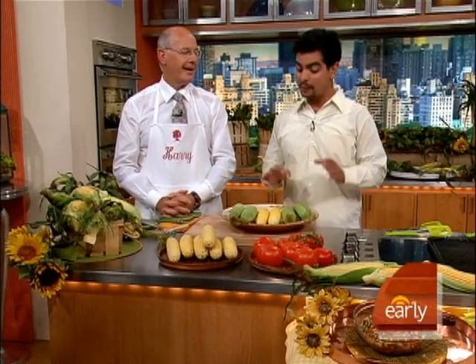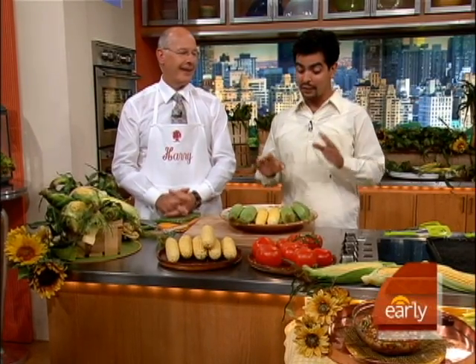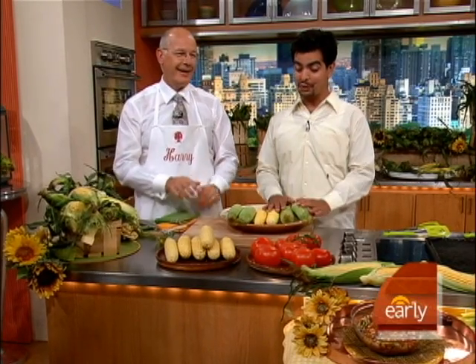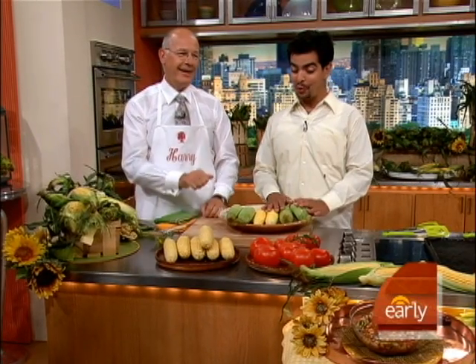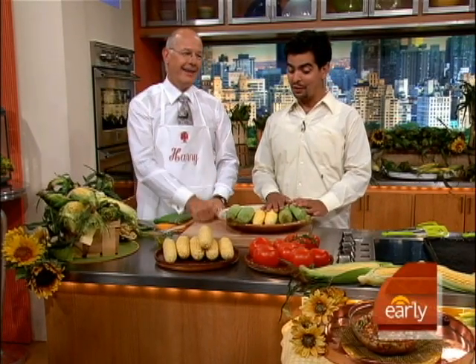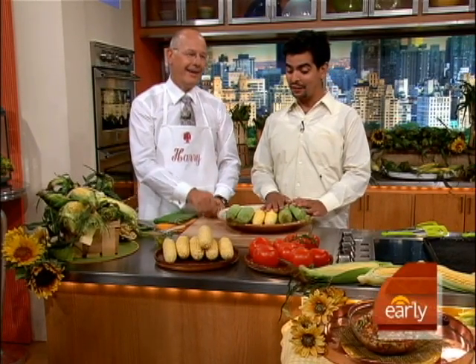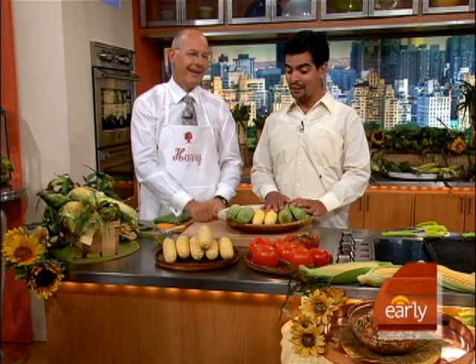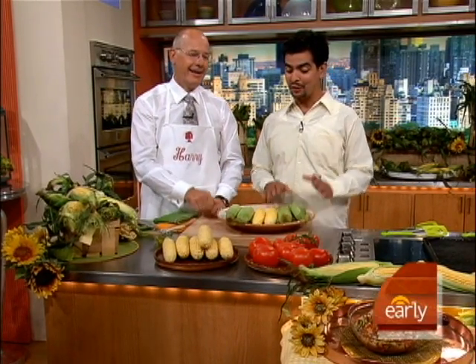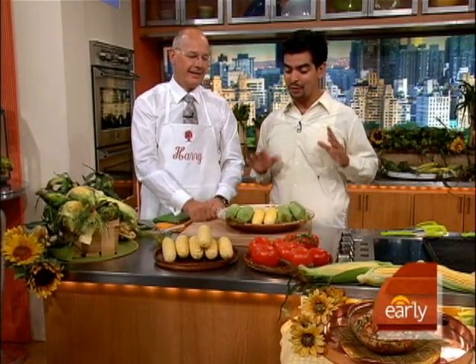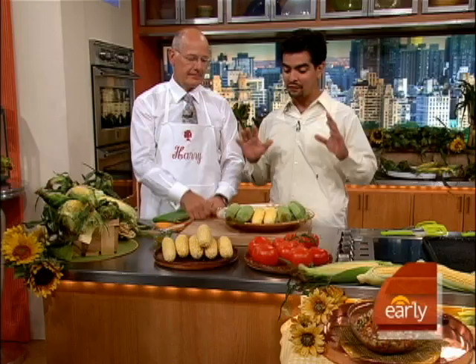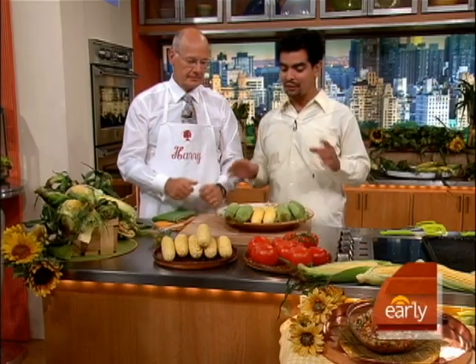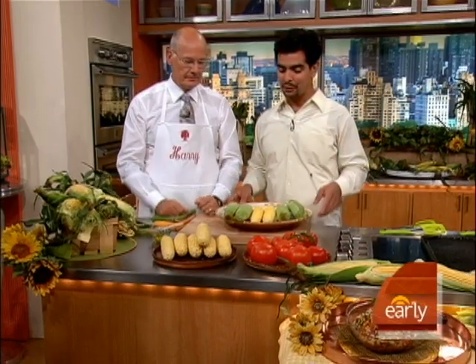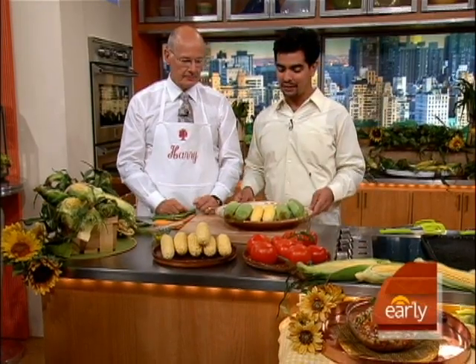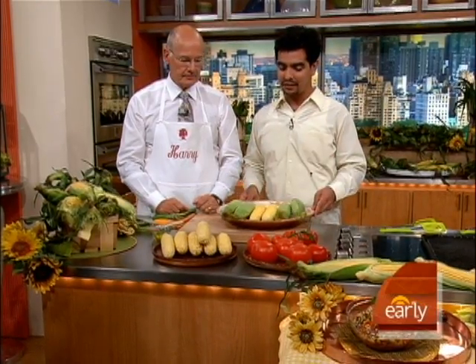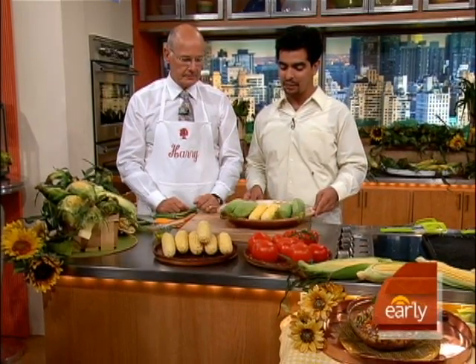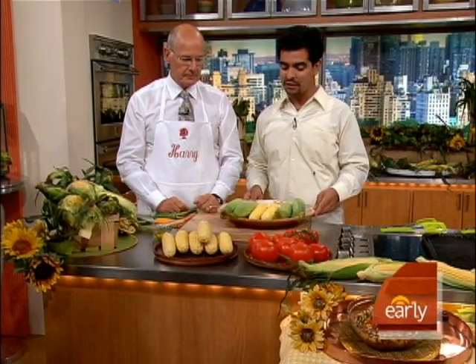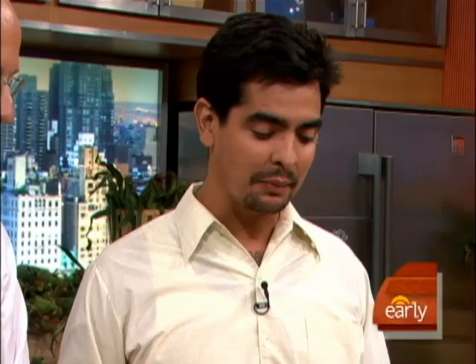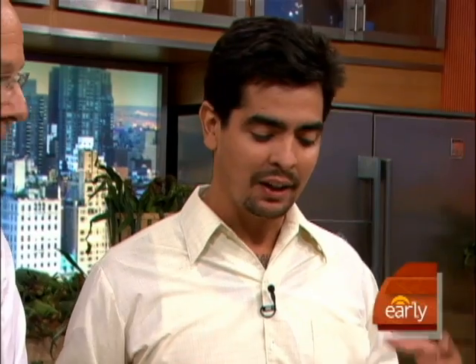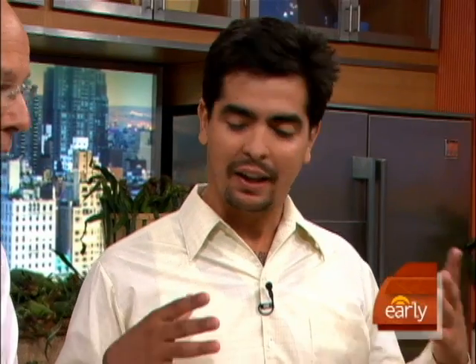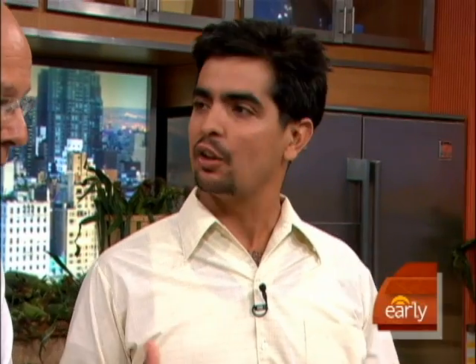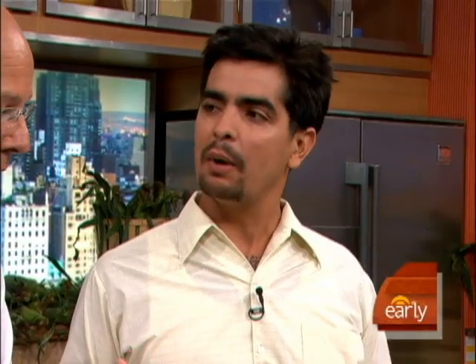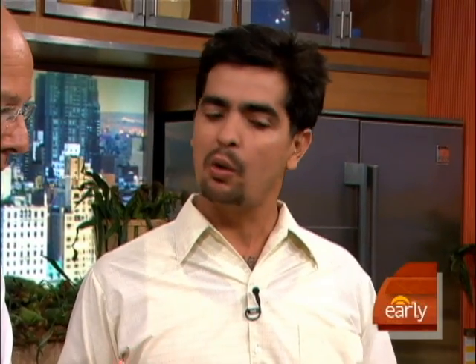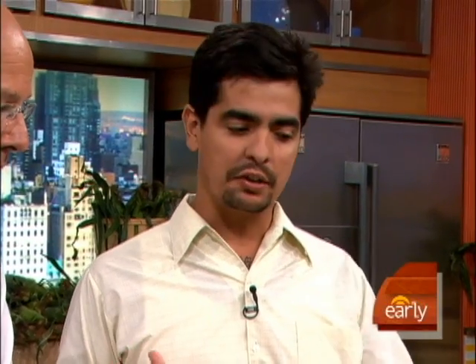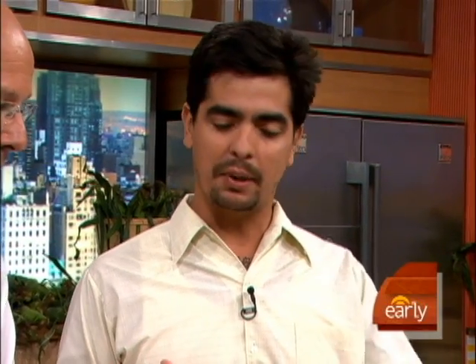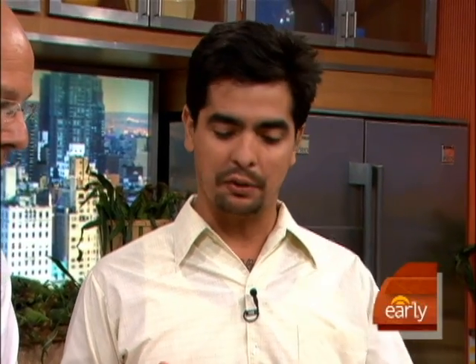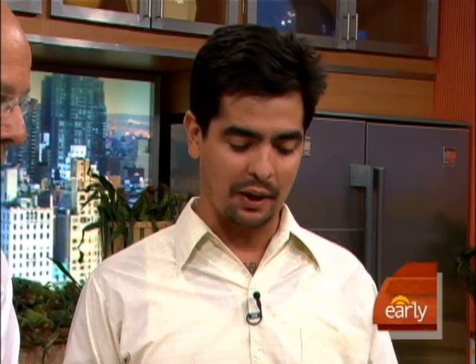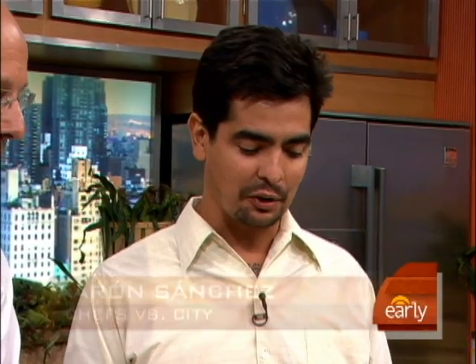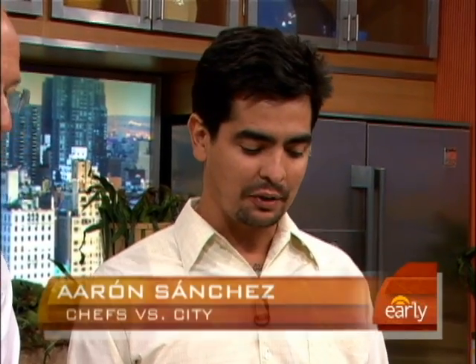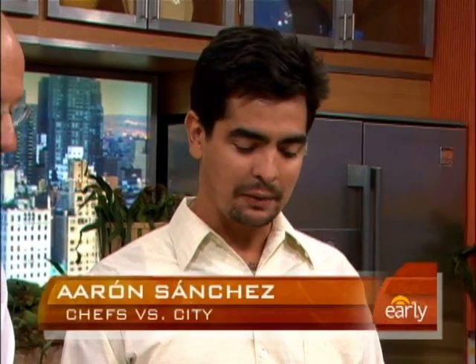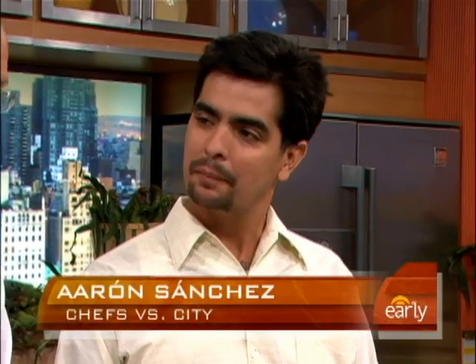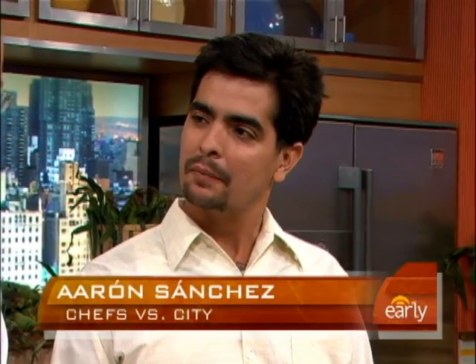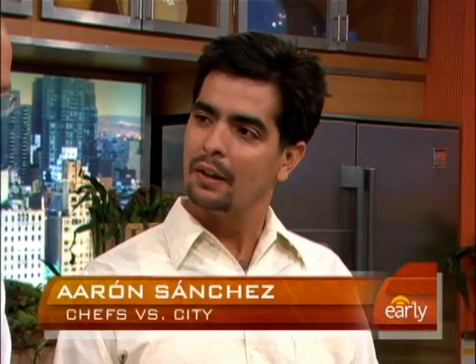Let me tell you, corn, Harry, is one of my favorite ingredients in the summertime. It's all about corn and tomatoes, right? I just couldn't agree with you more.